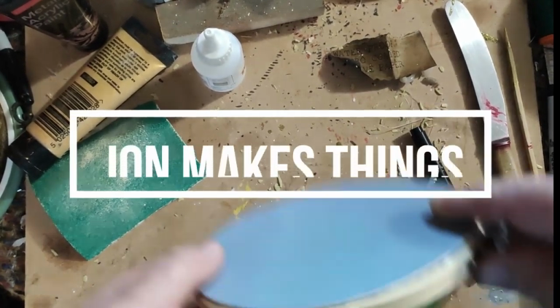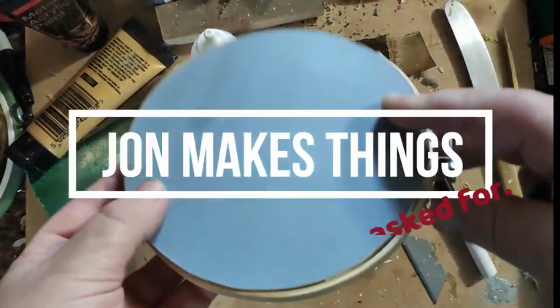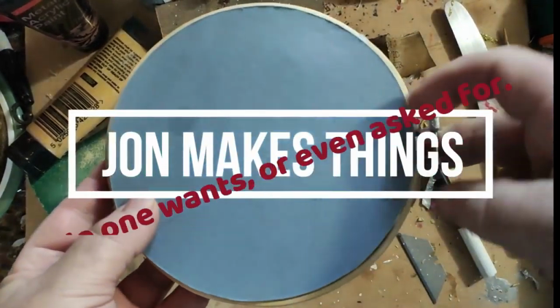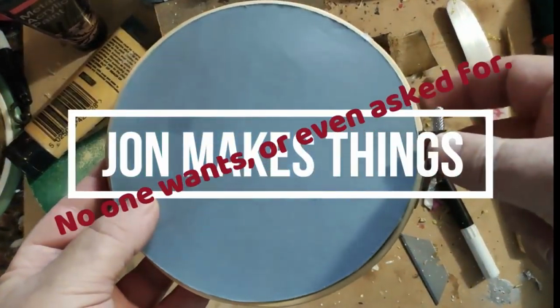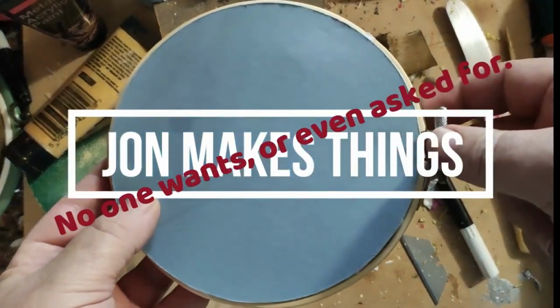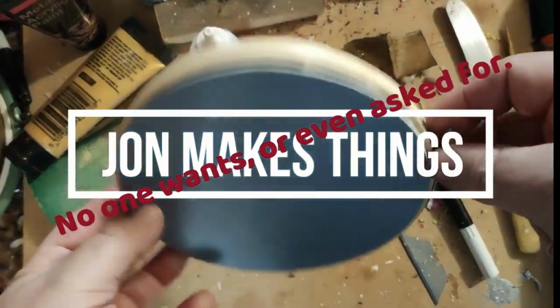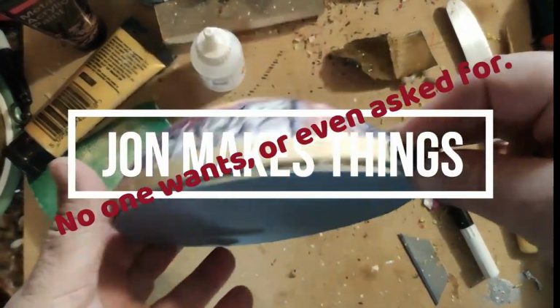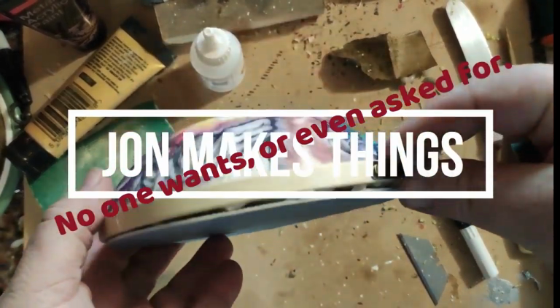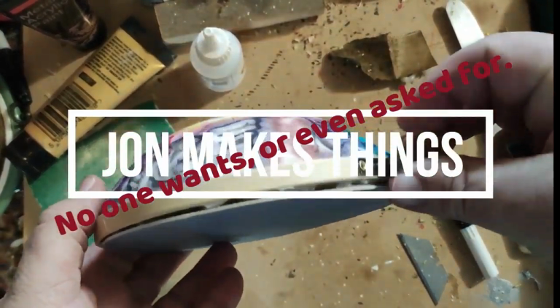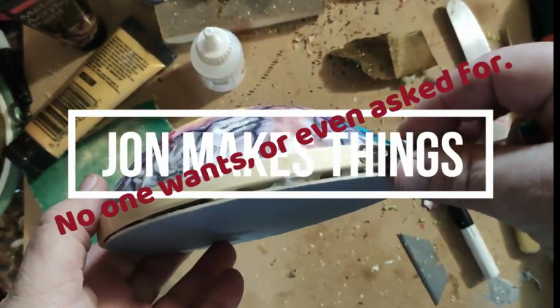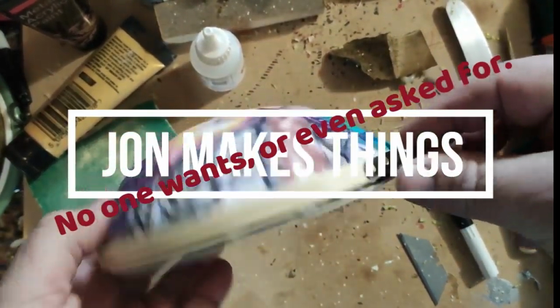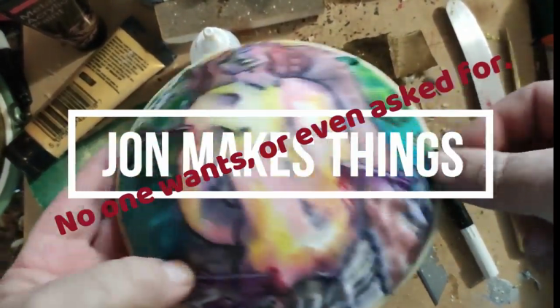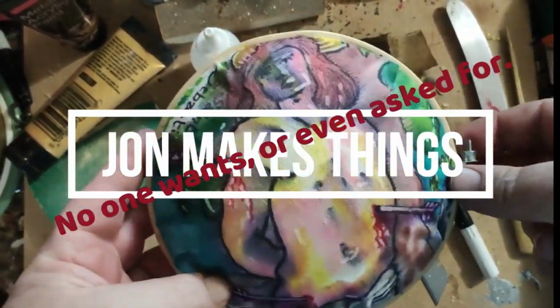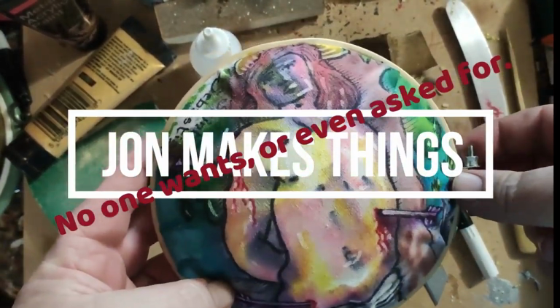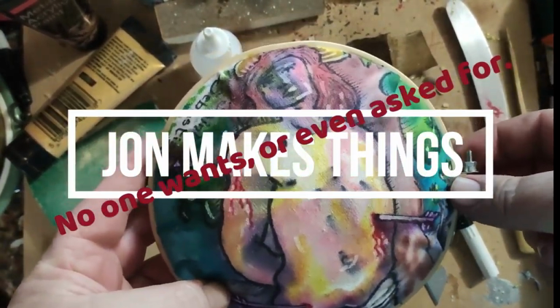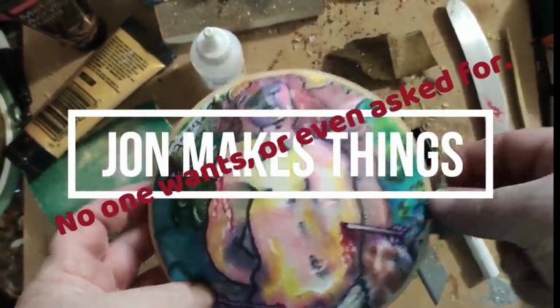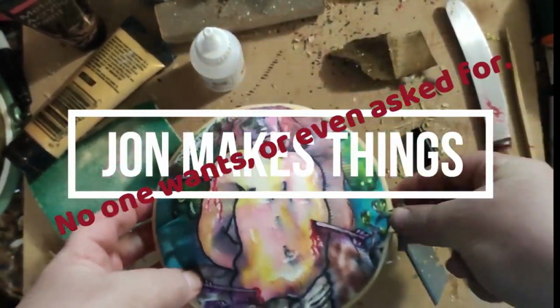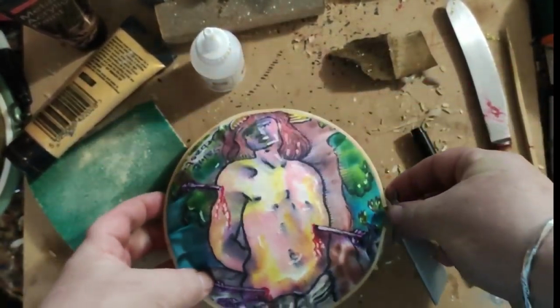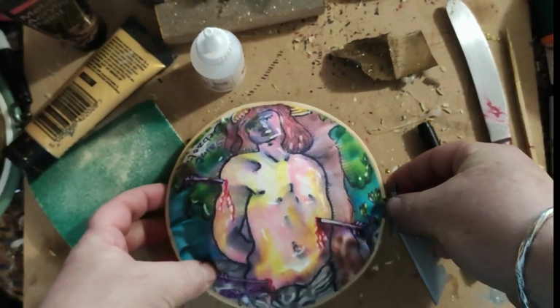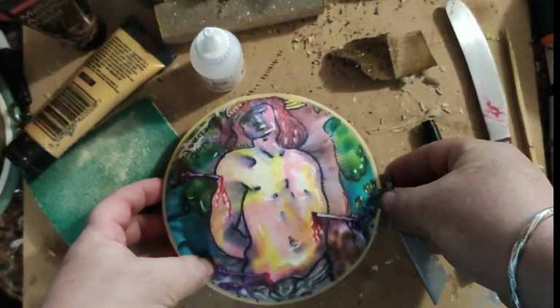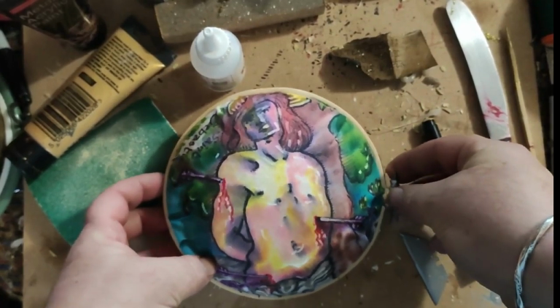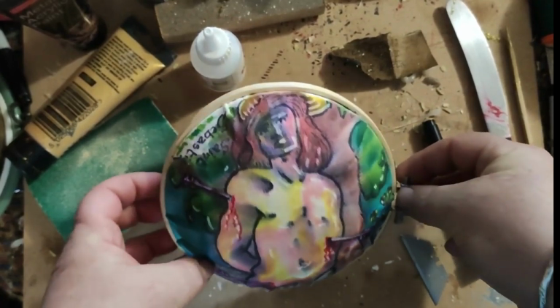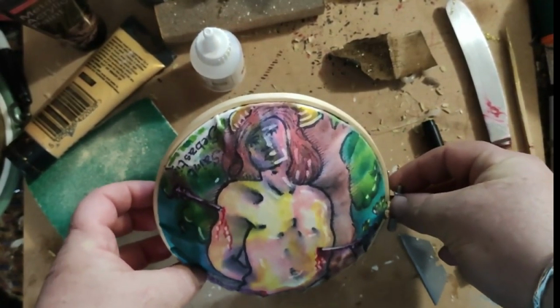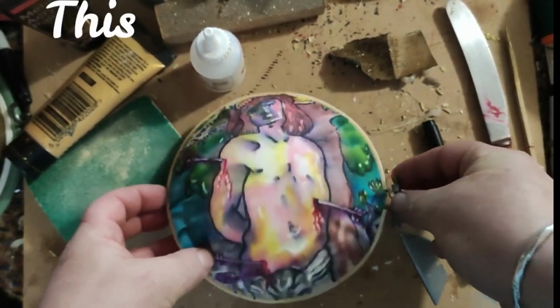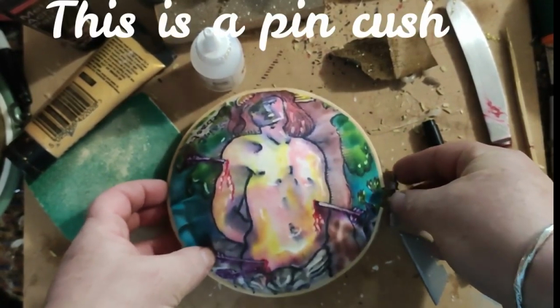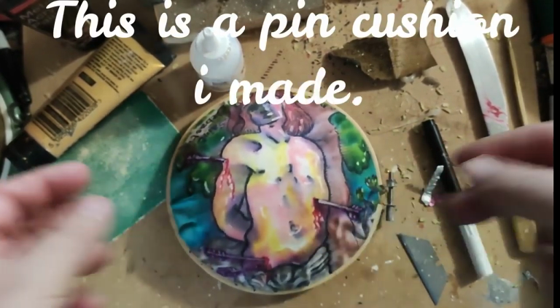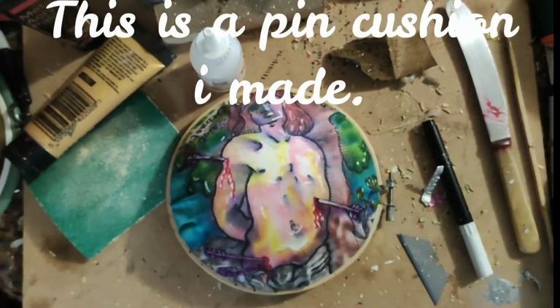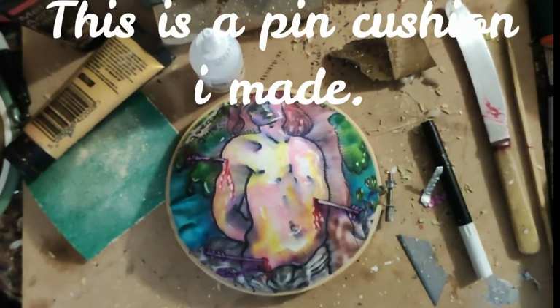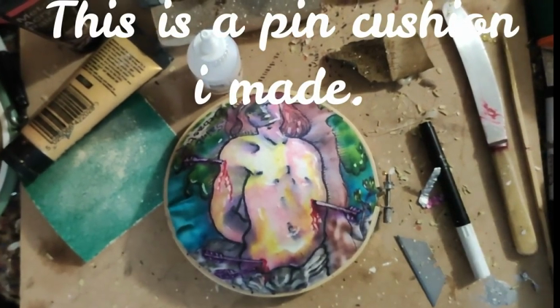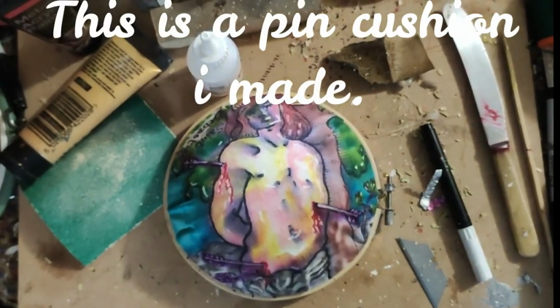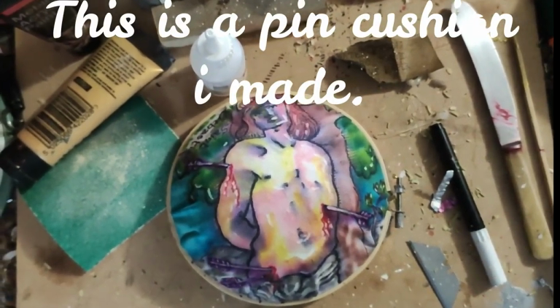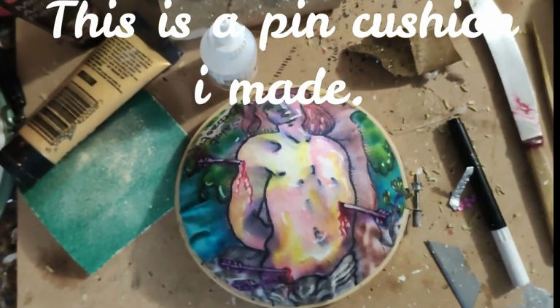The cradle is fairly complete, but it still needs some finishing touches. Before we can go any further, we need to slip the cradle into the car so we can mock up the last motor mount.